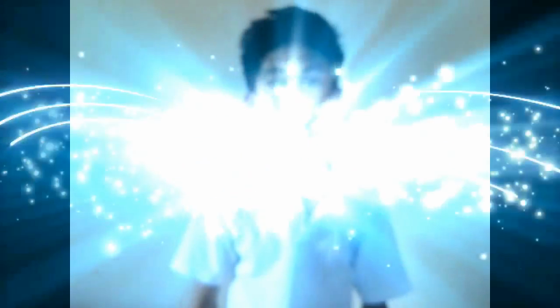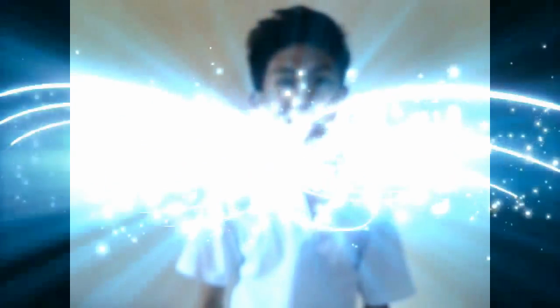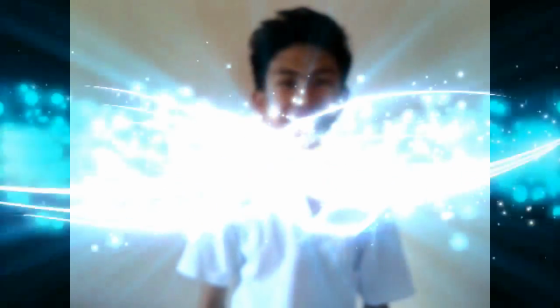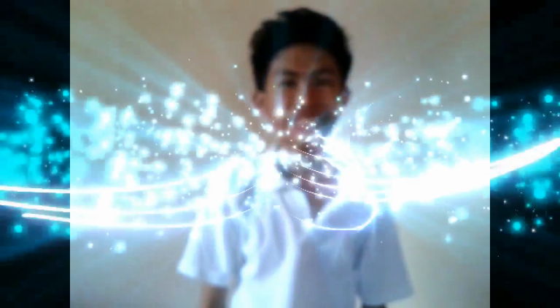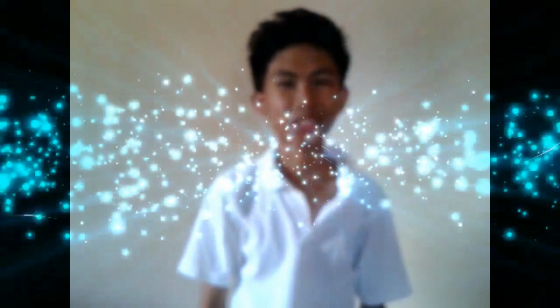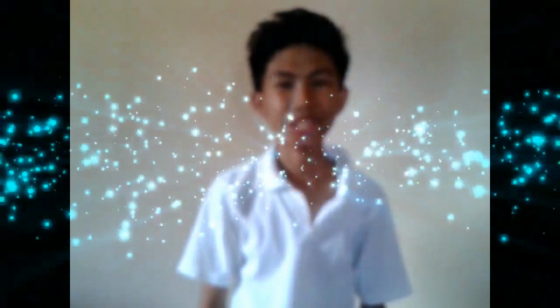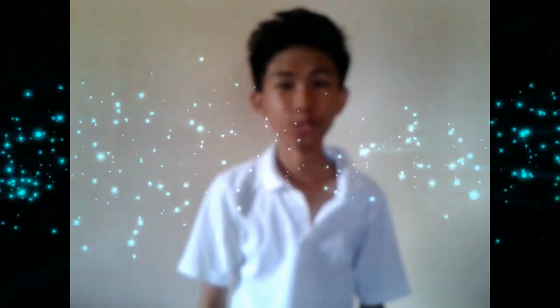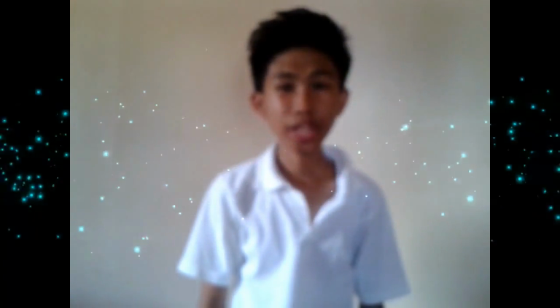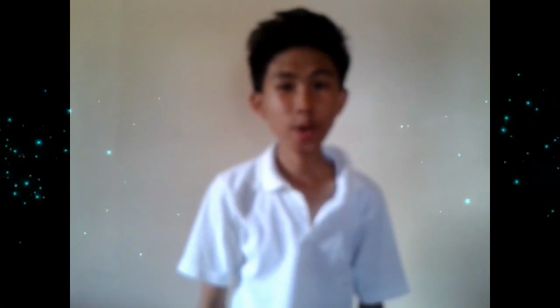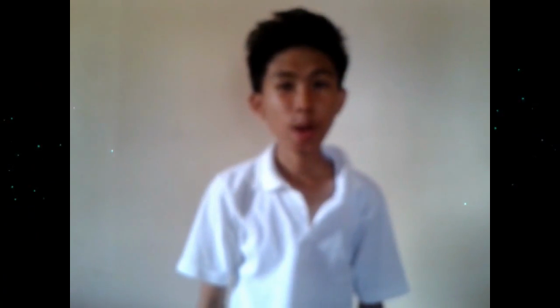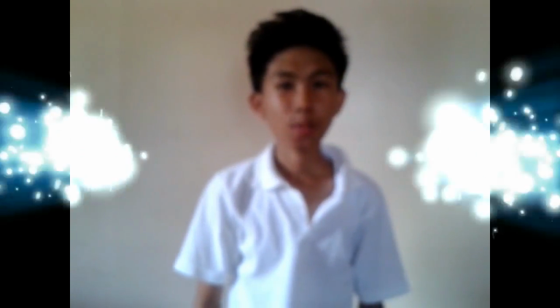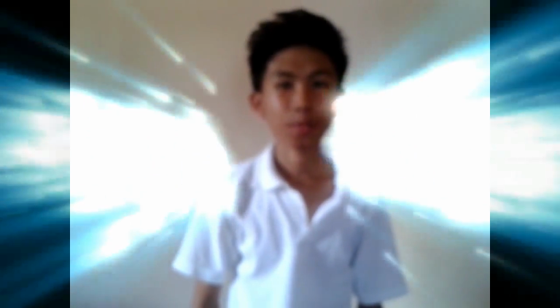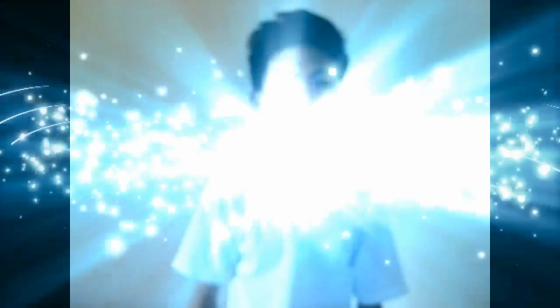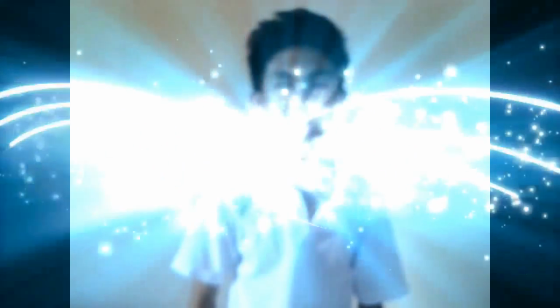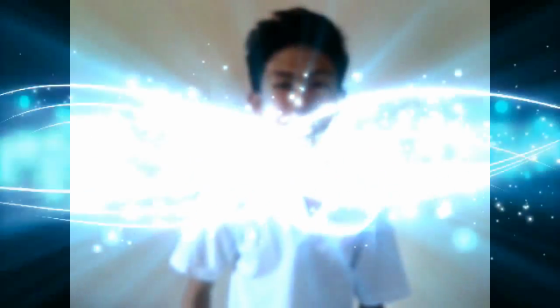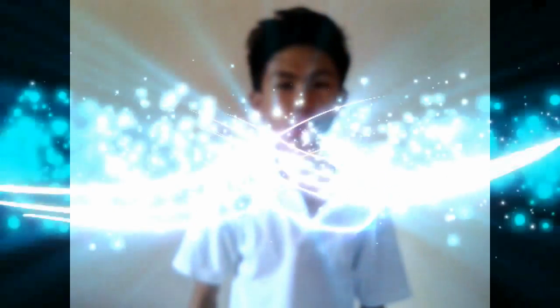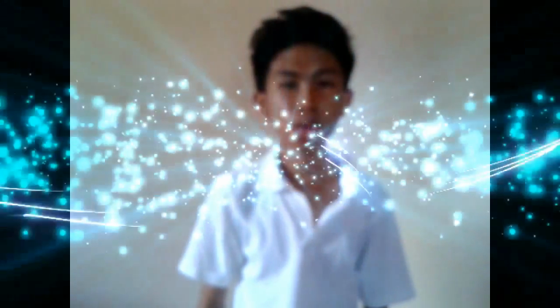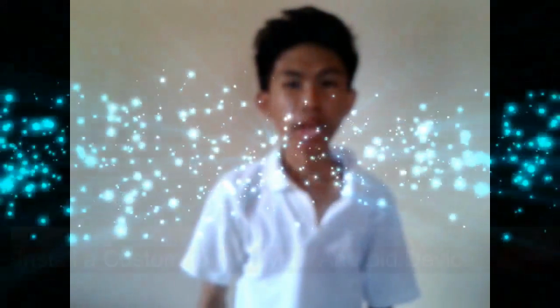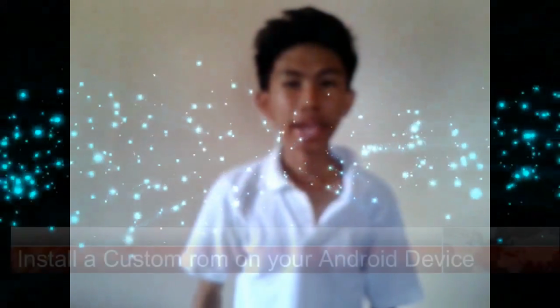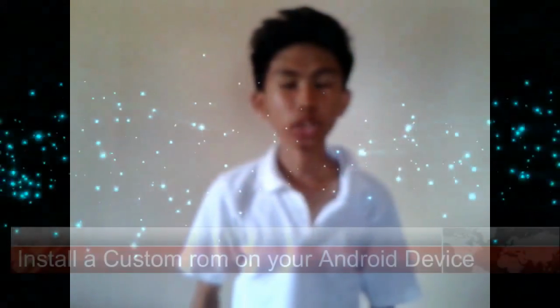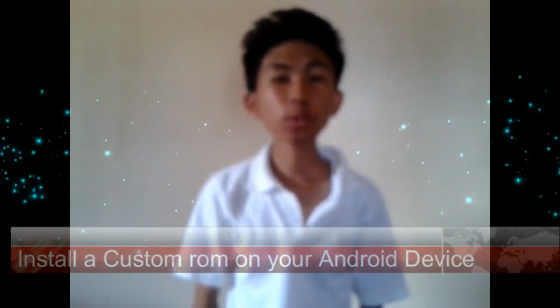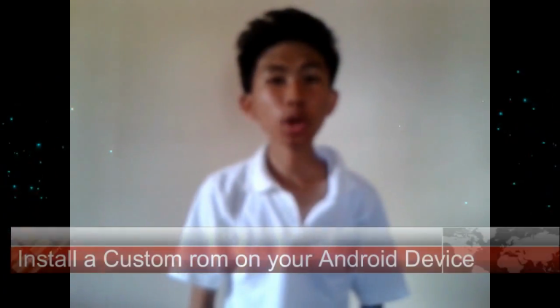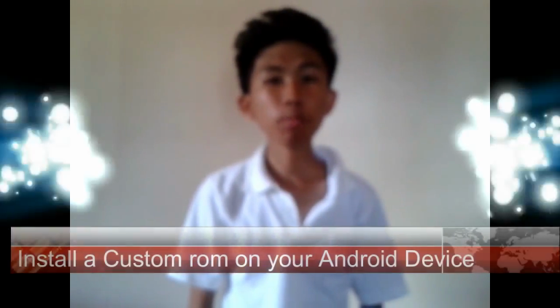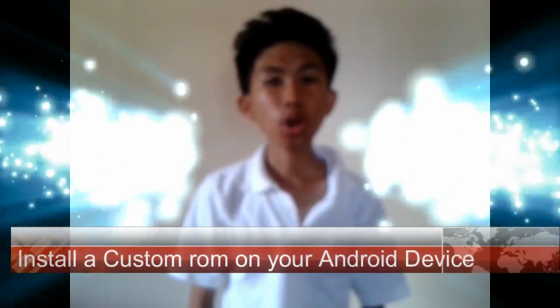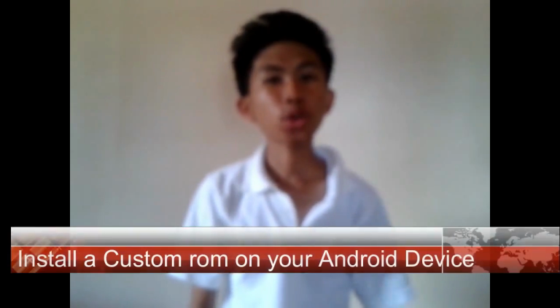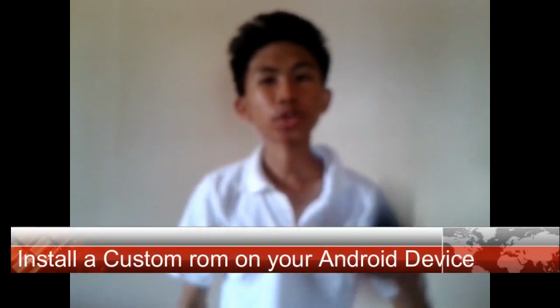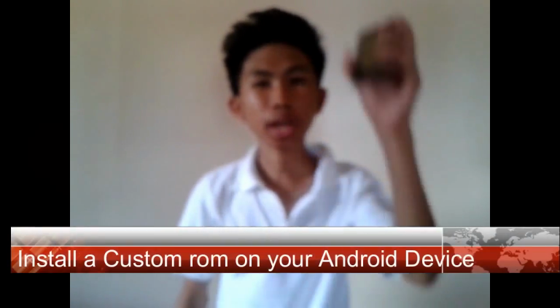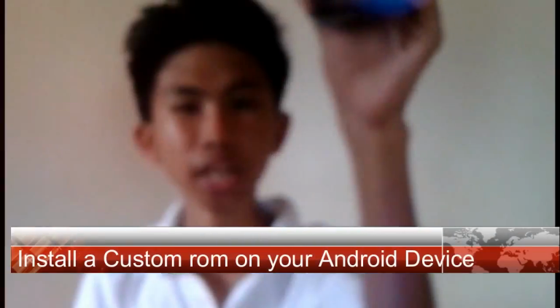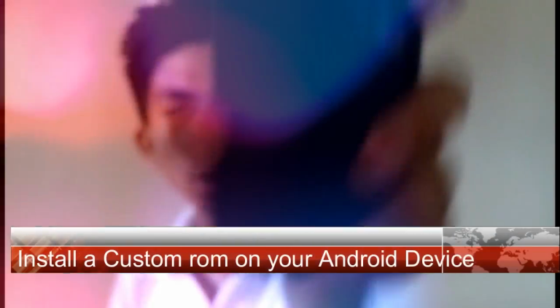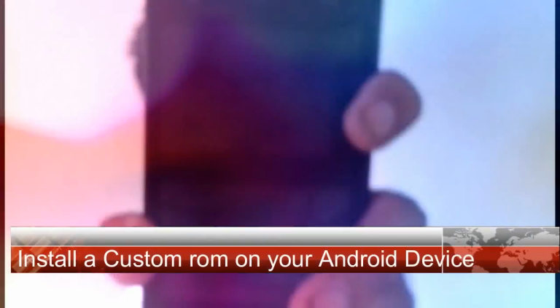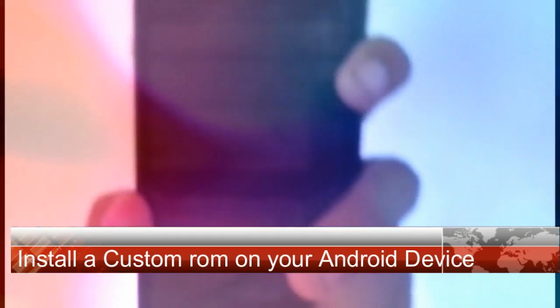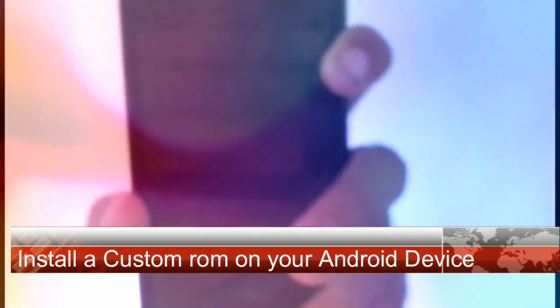Hi guys! In today's video, we are going to install a custom ROM on your Android device.